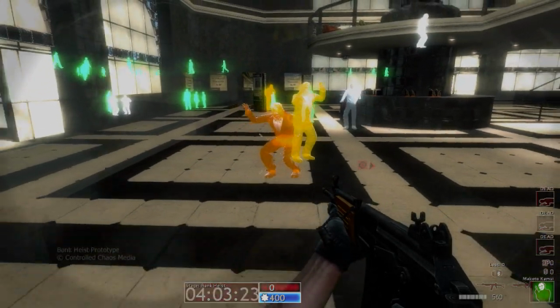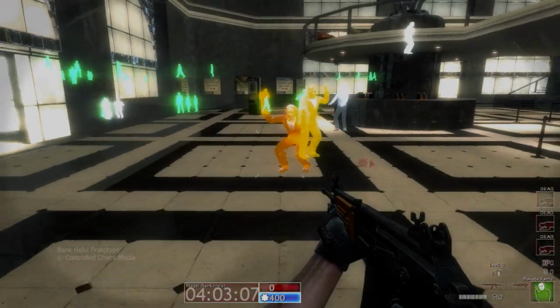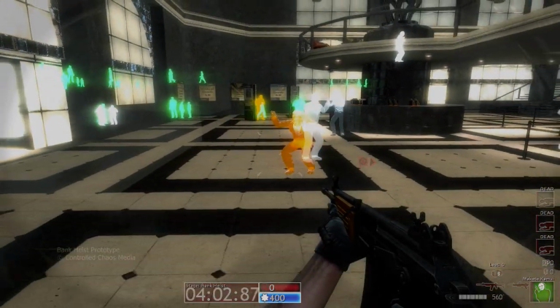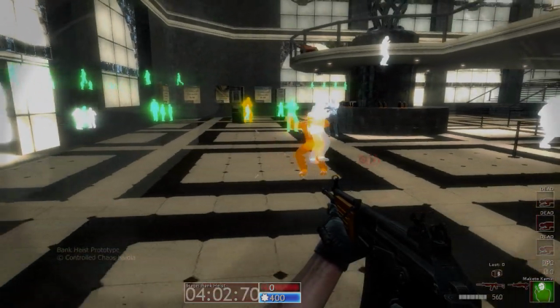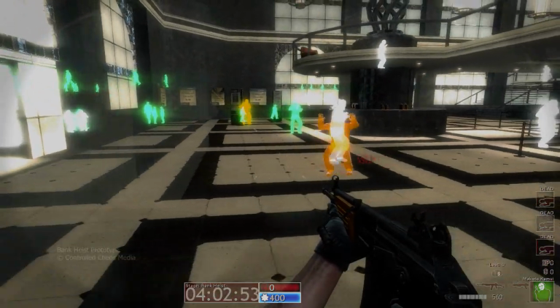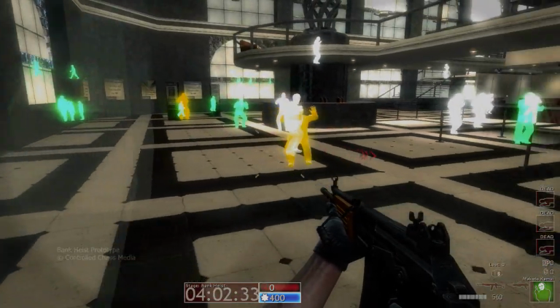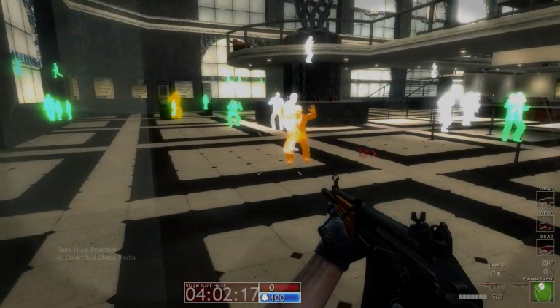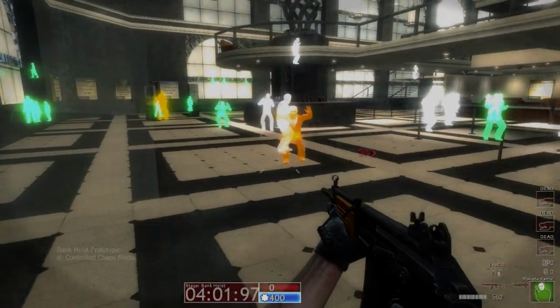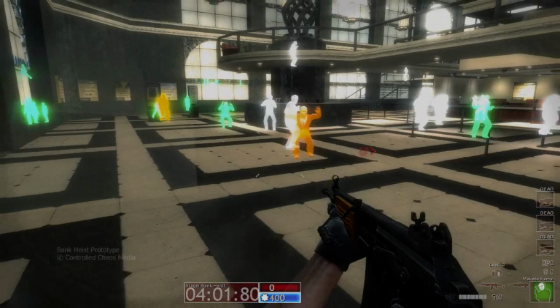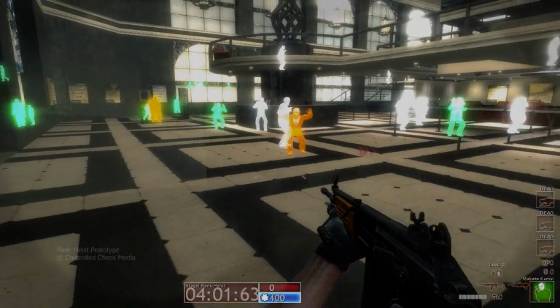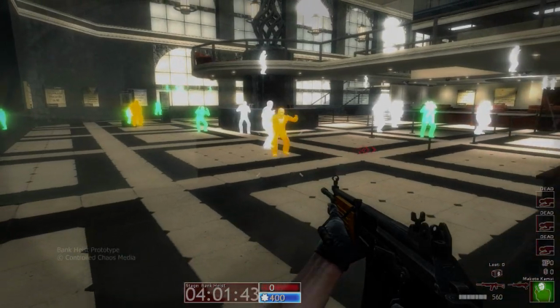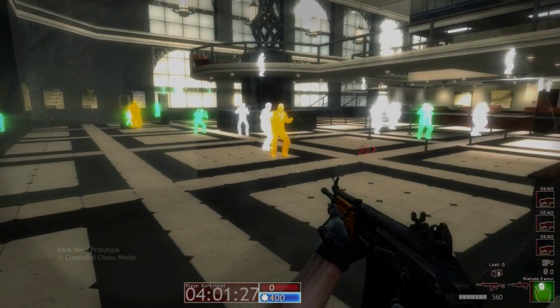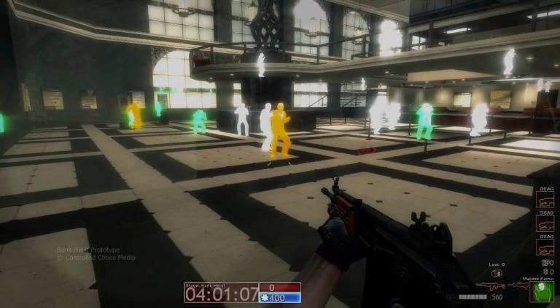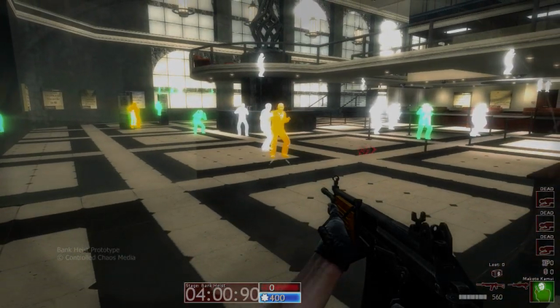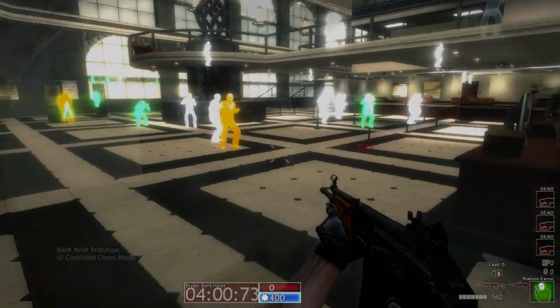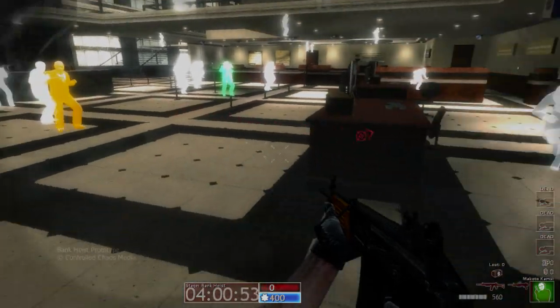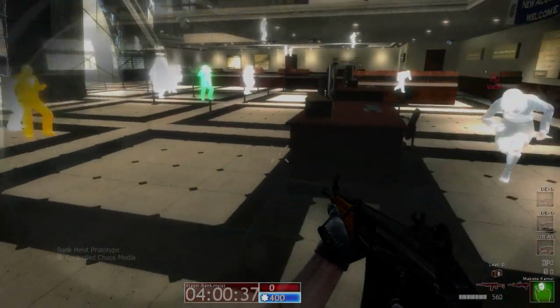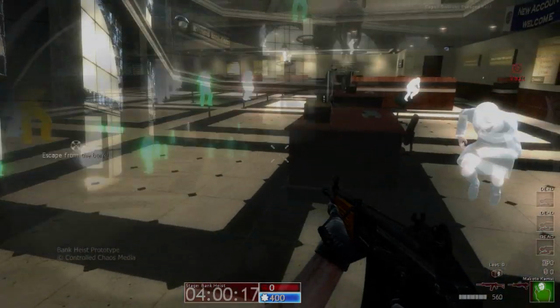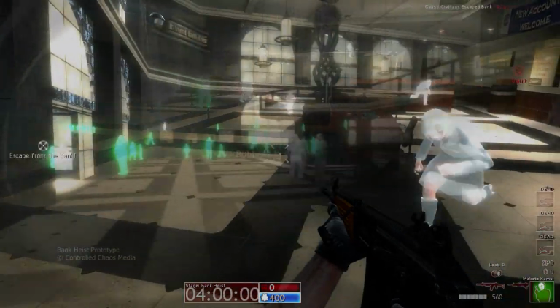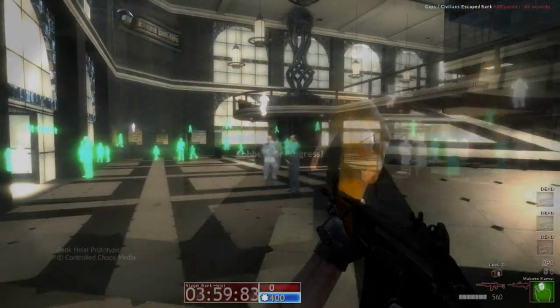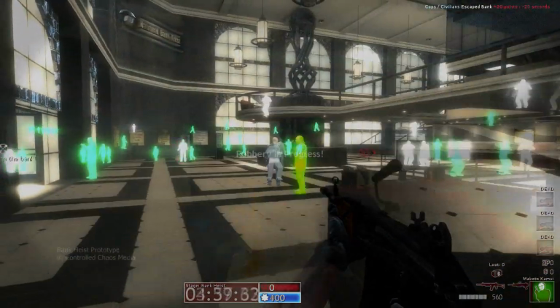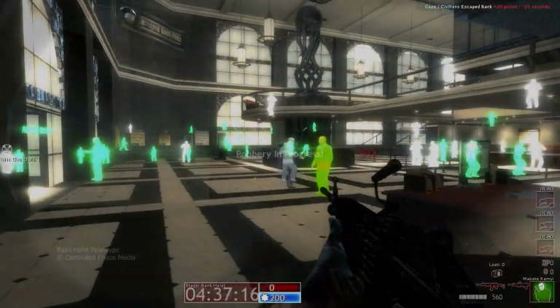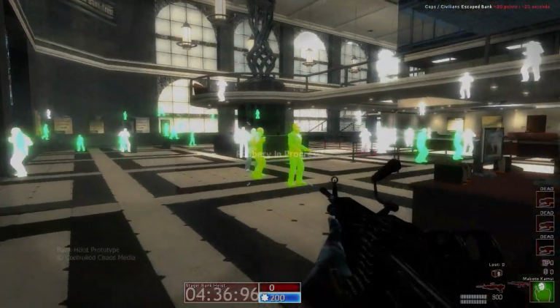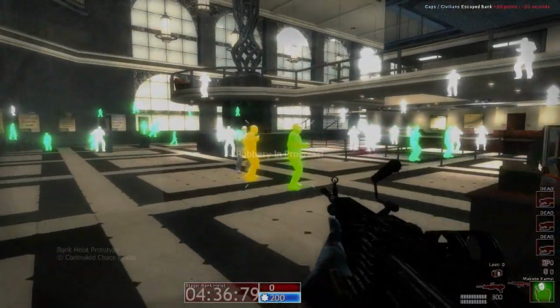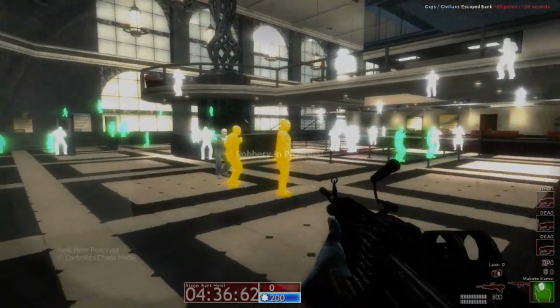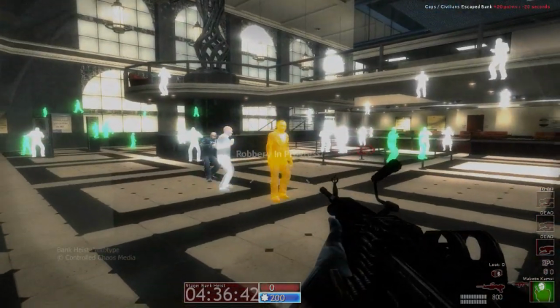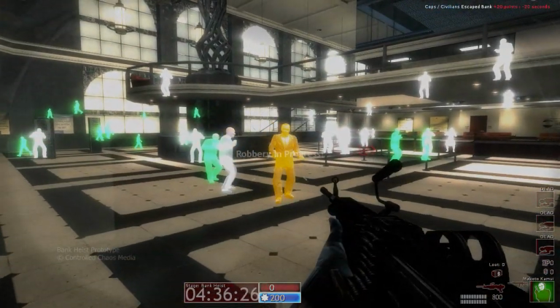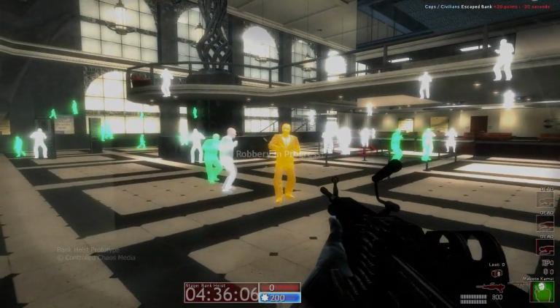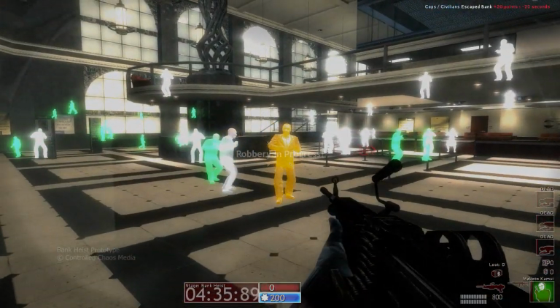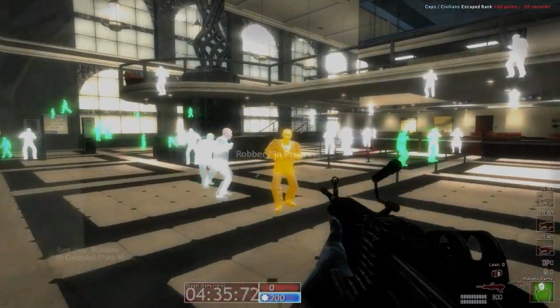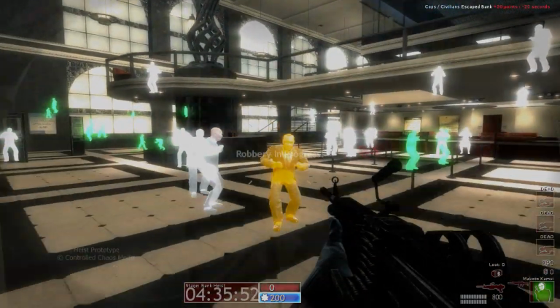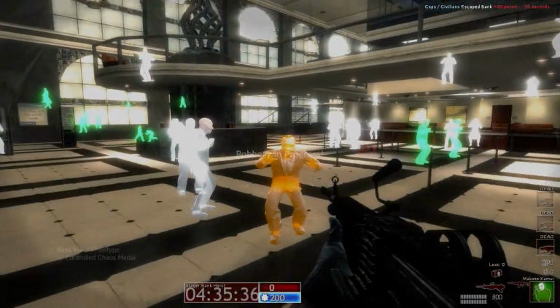Using color to demonstrate the AI mind, orange to green tells how scared they are — orange being terrified, and green meaning they're feeling brave.